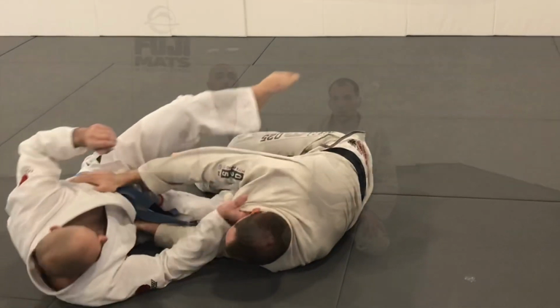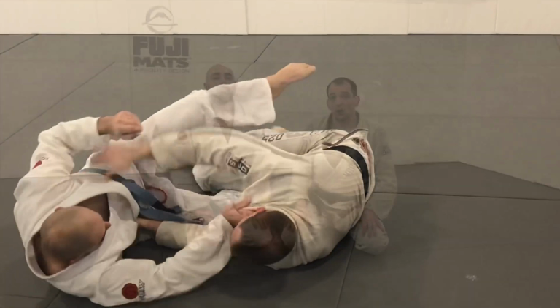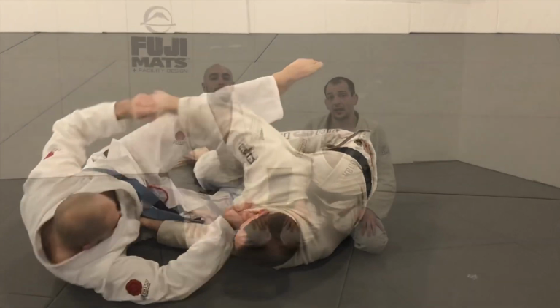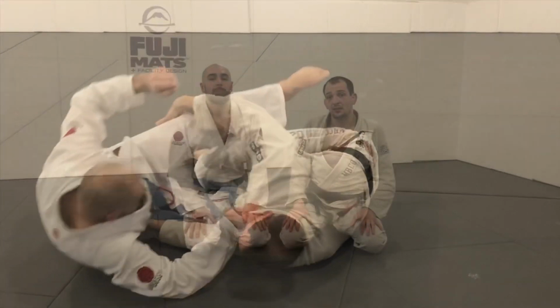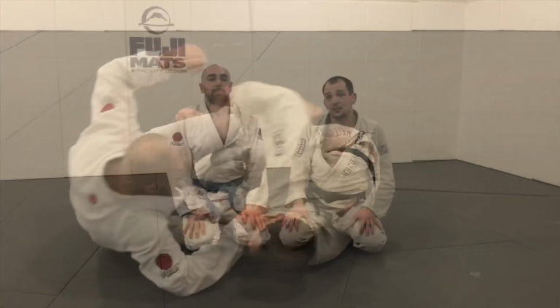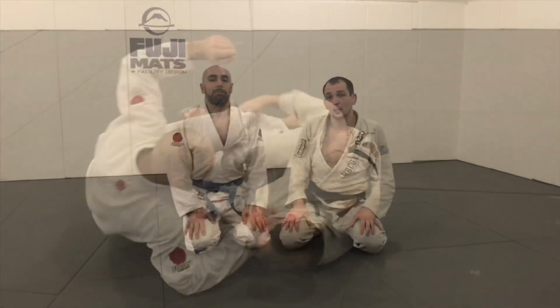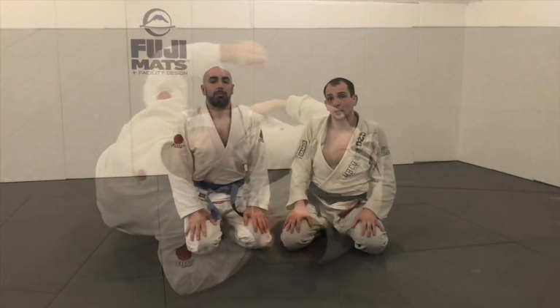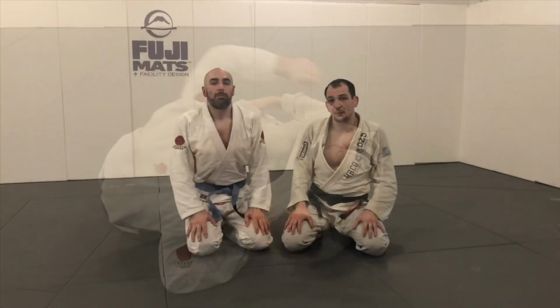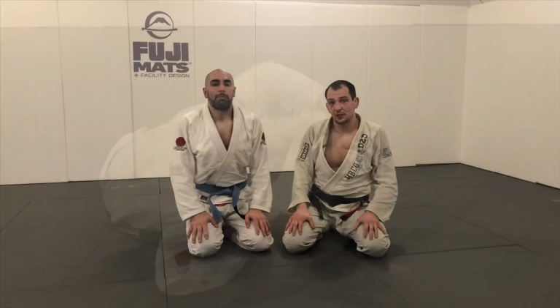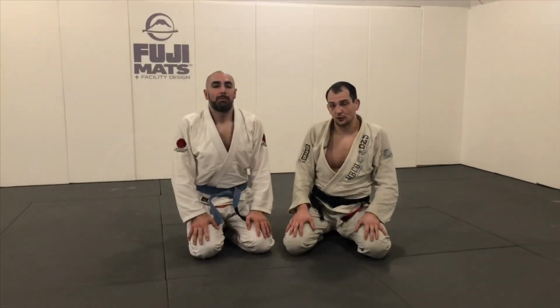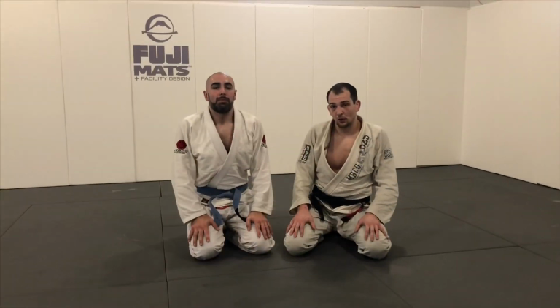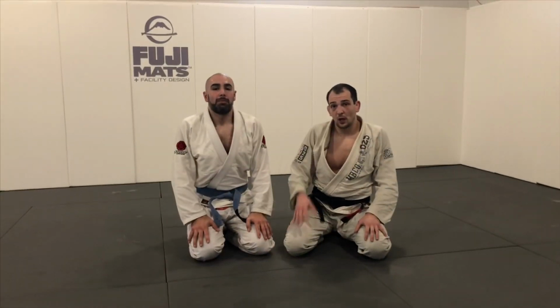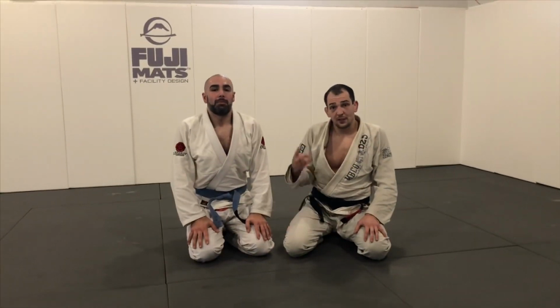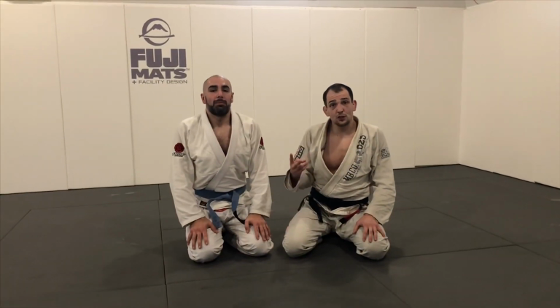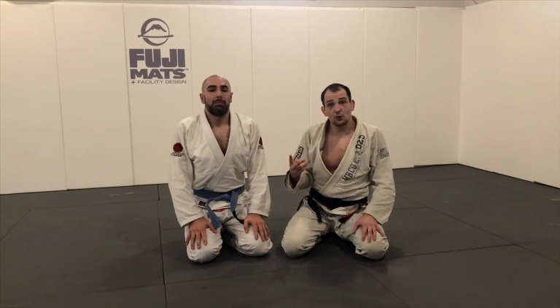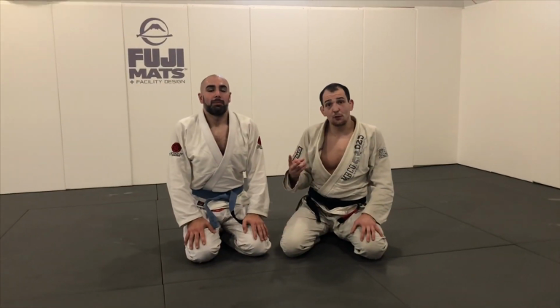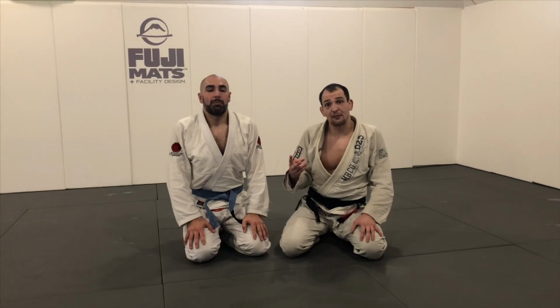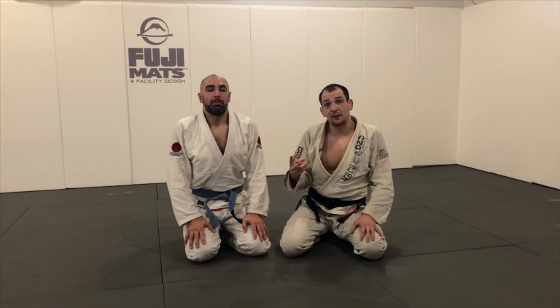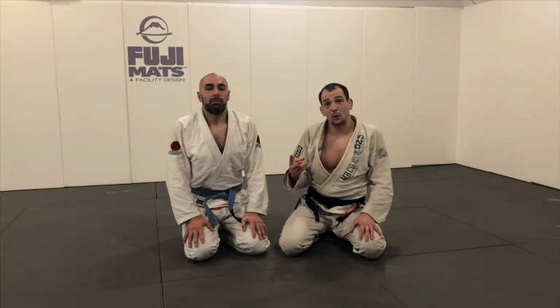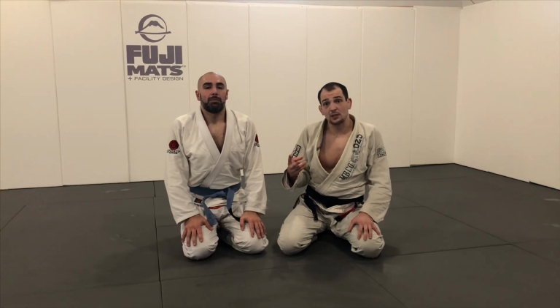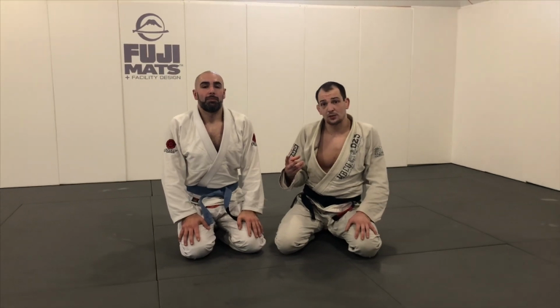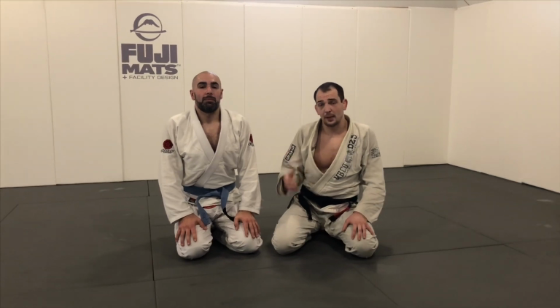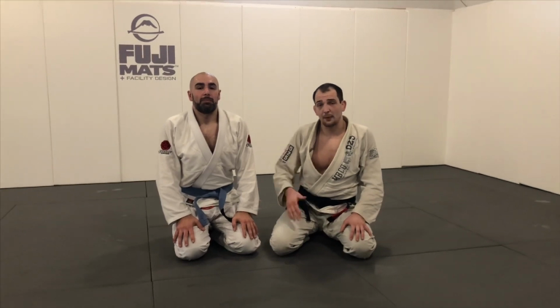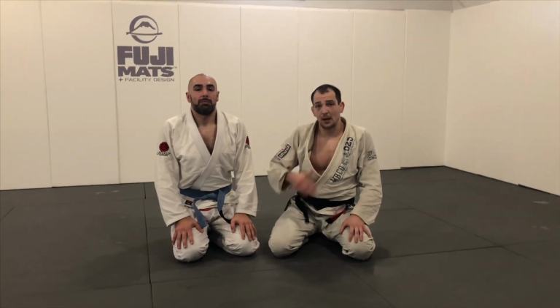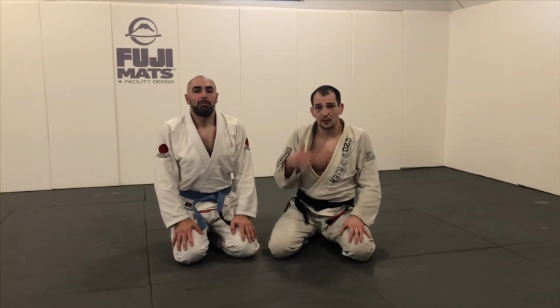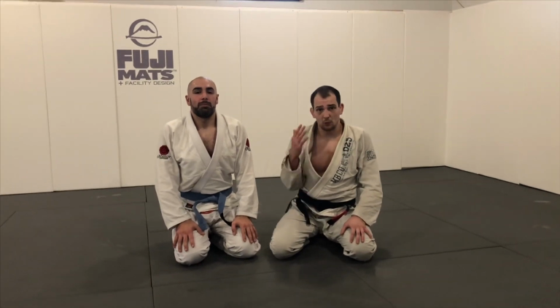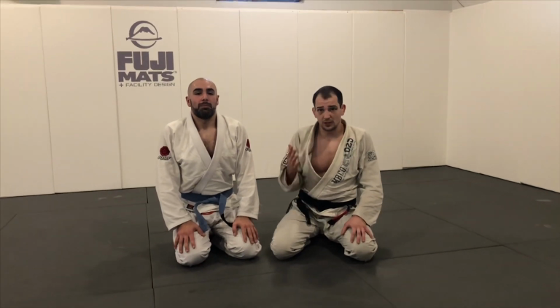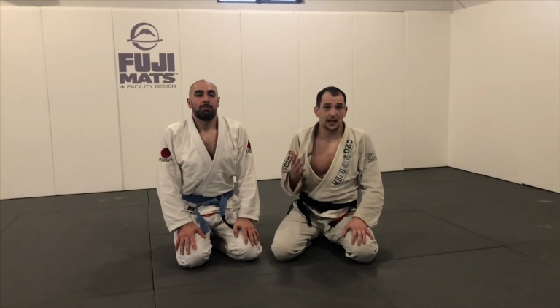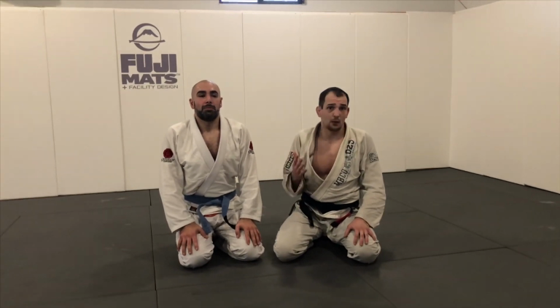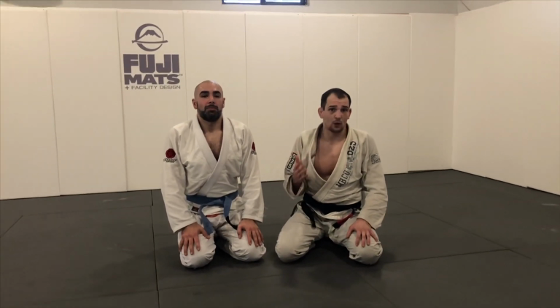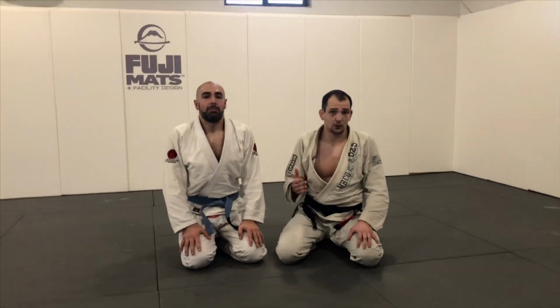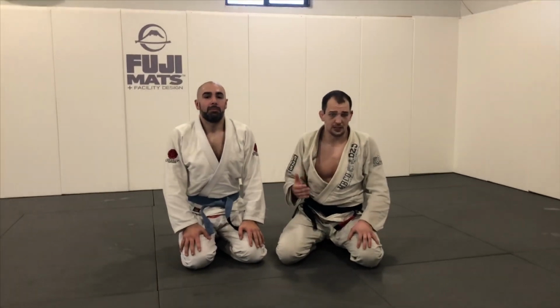Alright guys, let's take a look at the position. These are two of my favorite ways to escape the mount, and we're just going to add one little detail.